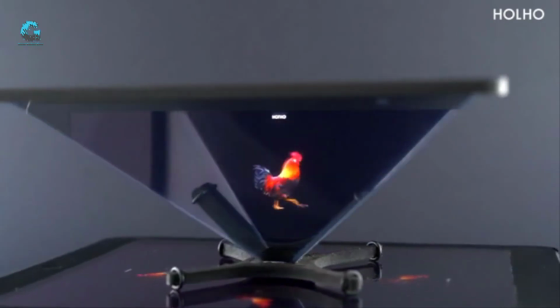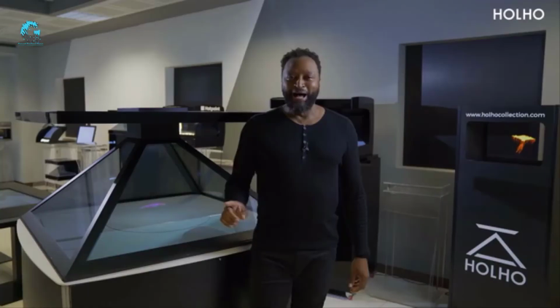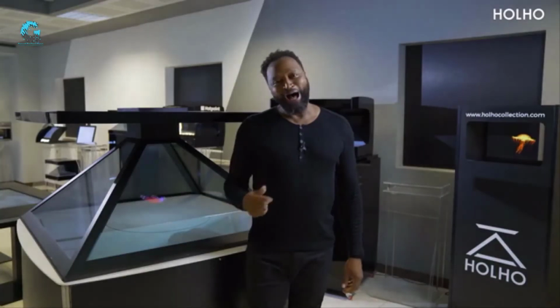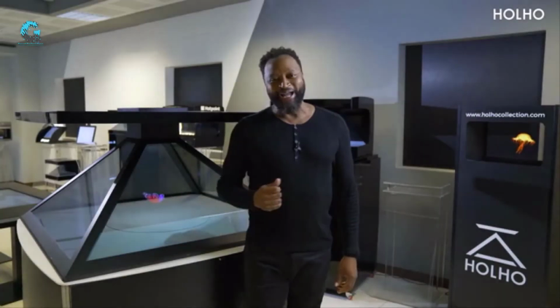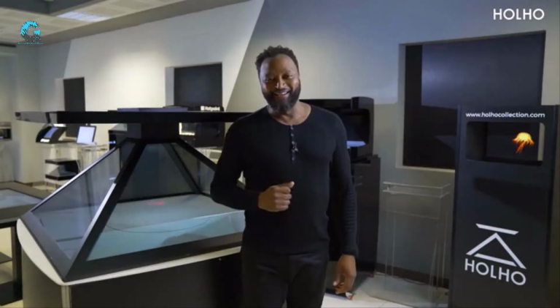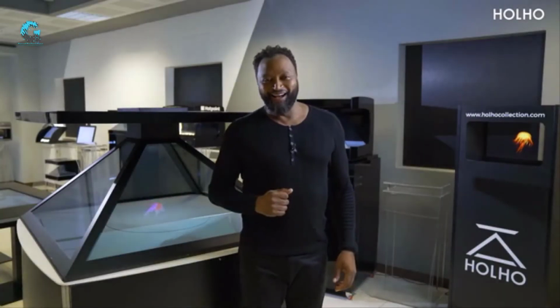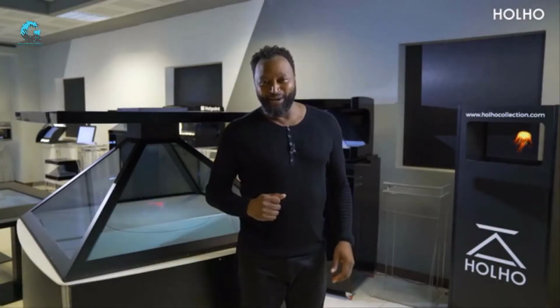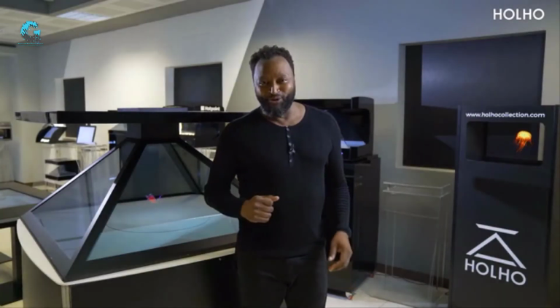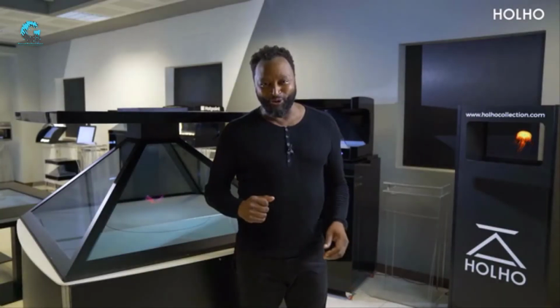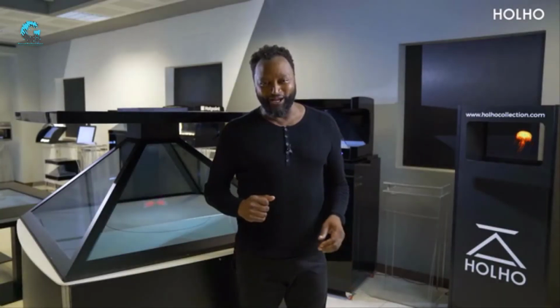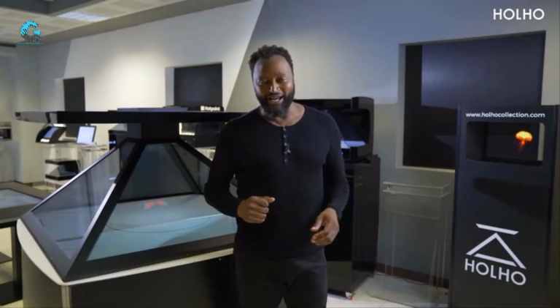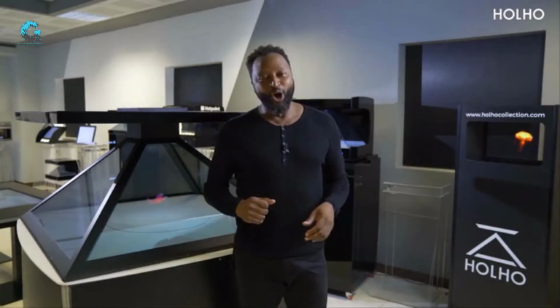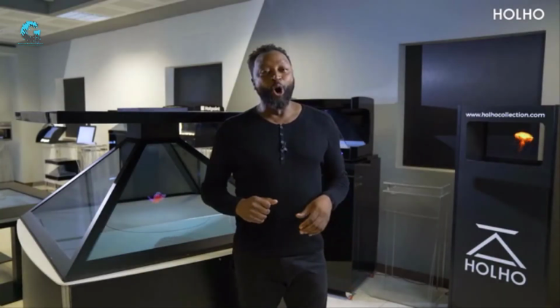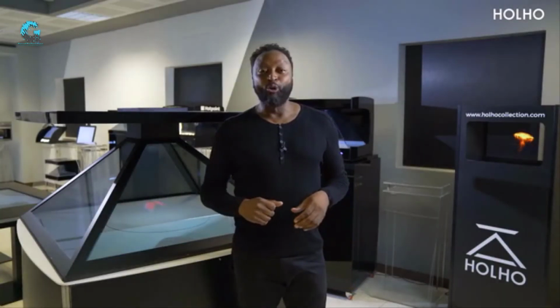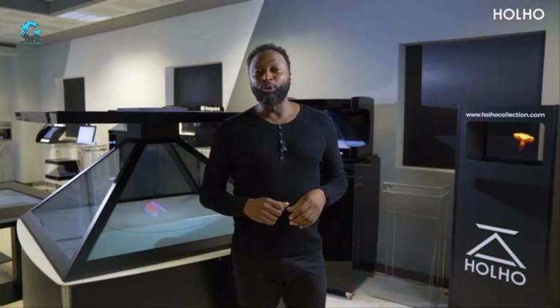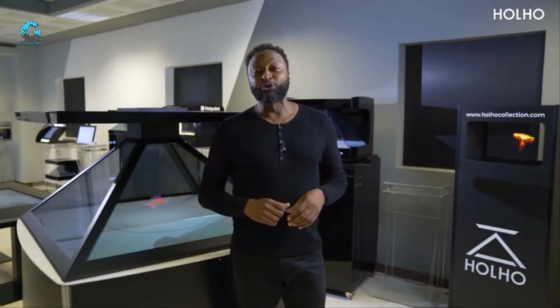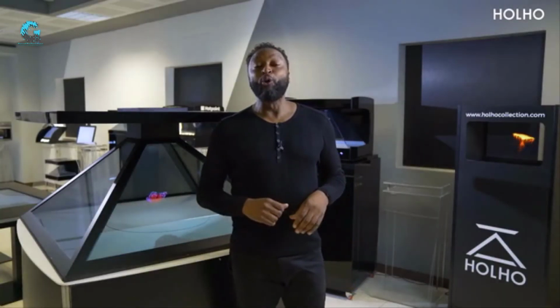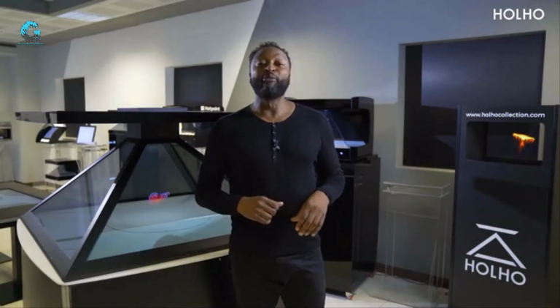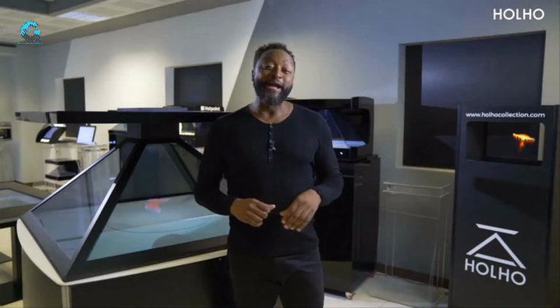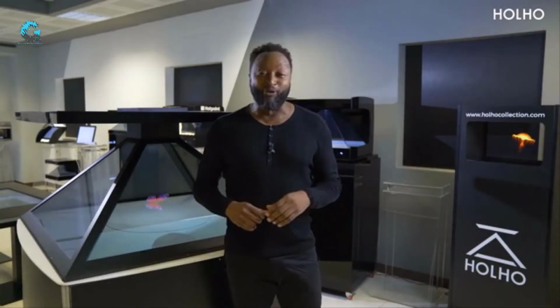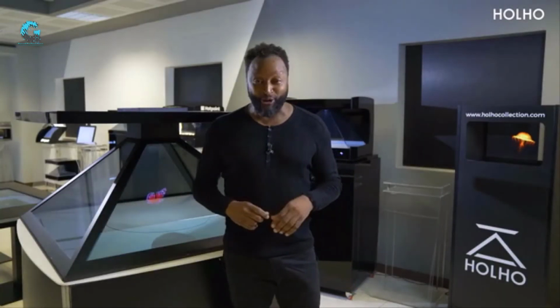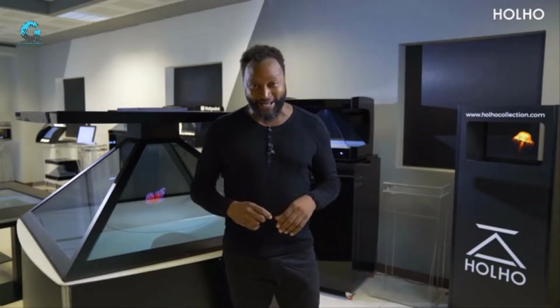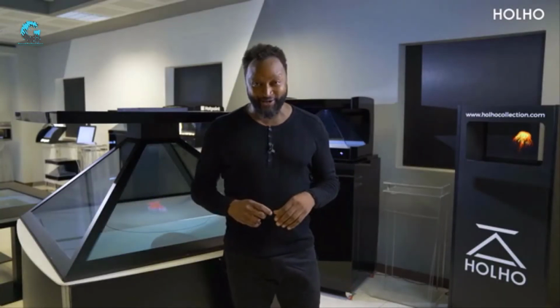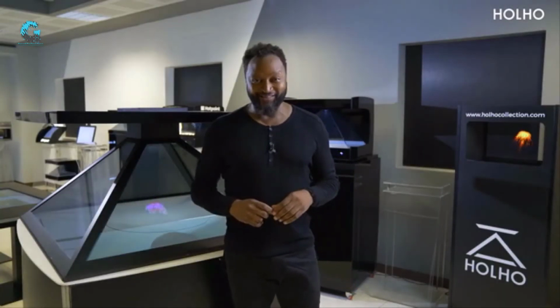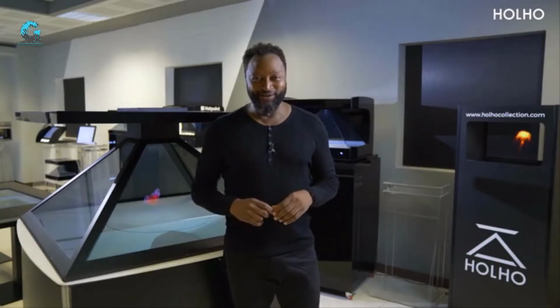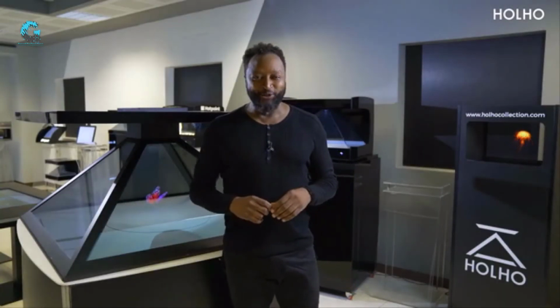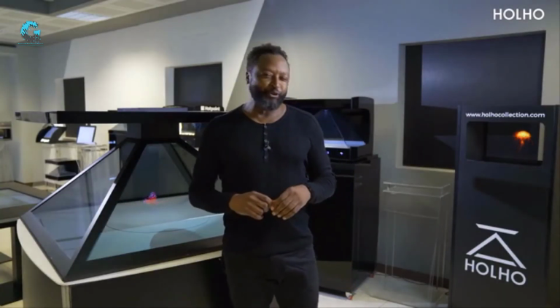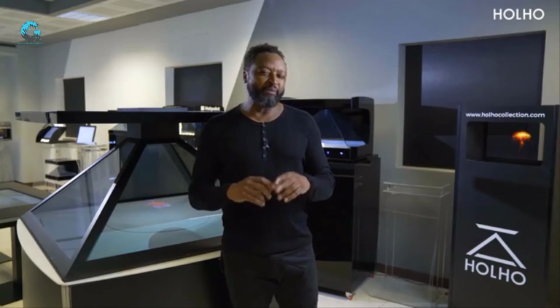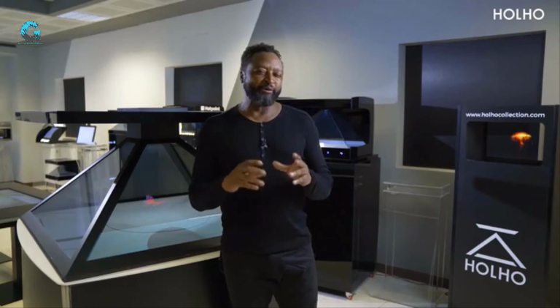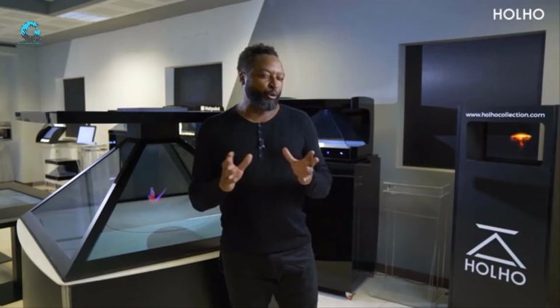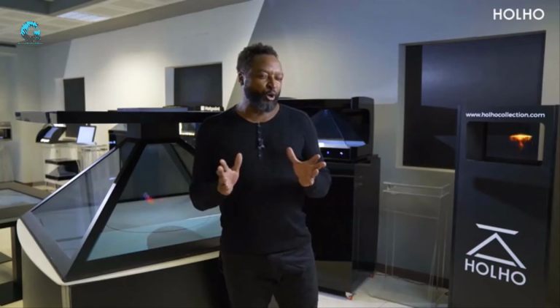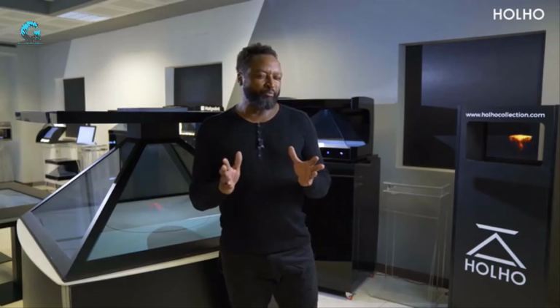Hi, I'm Cory, Holos Co-Brand Coordinator. Do you remember Holos? We have something new for you guys.